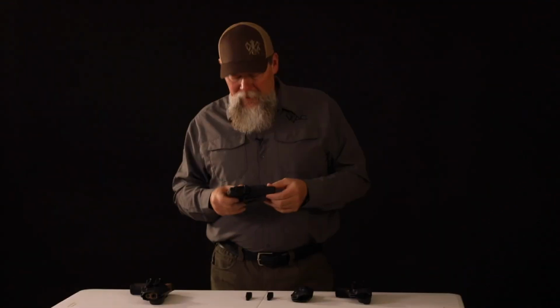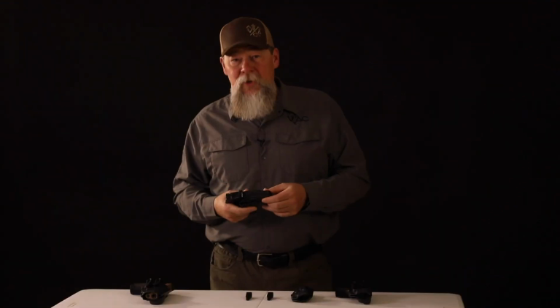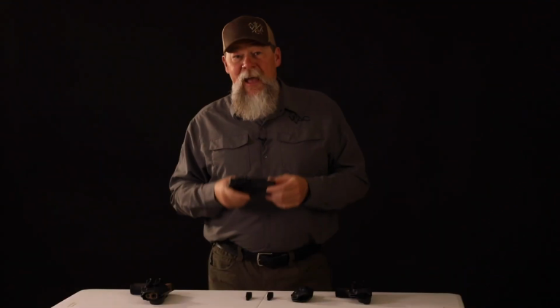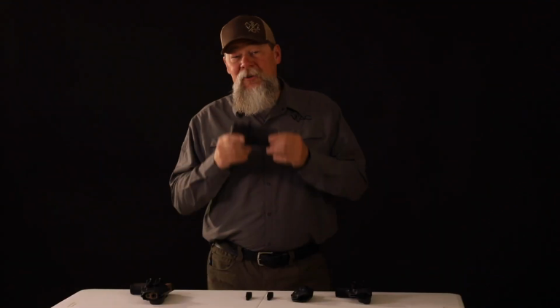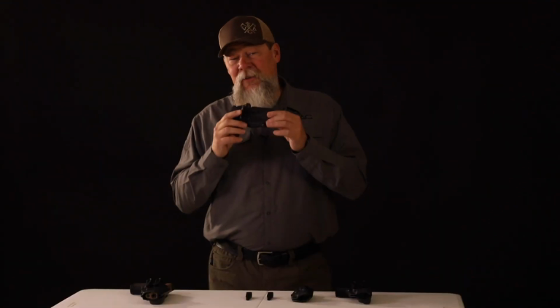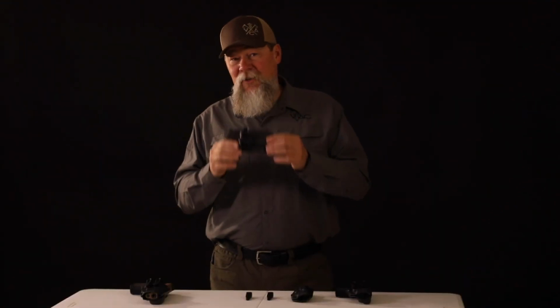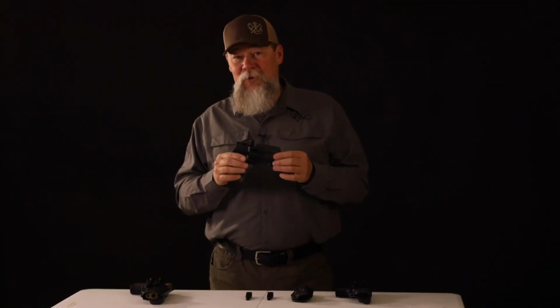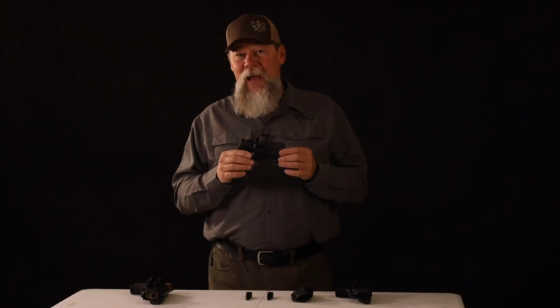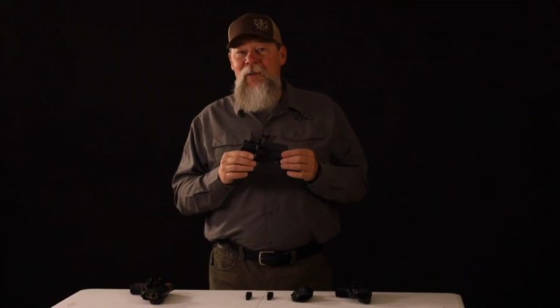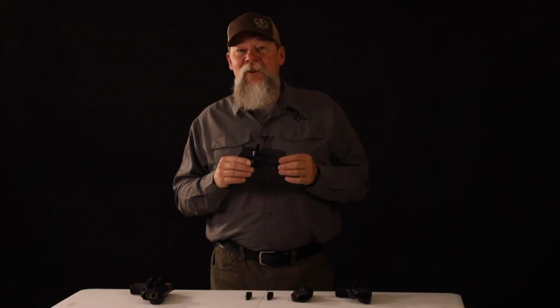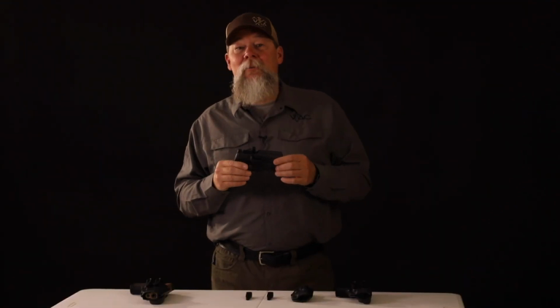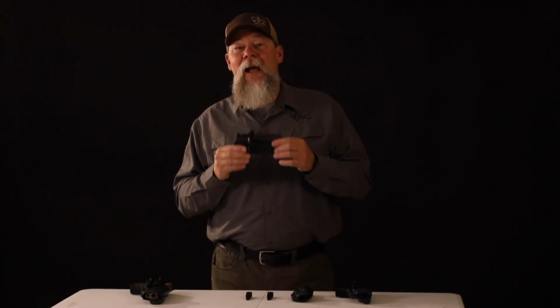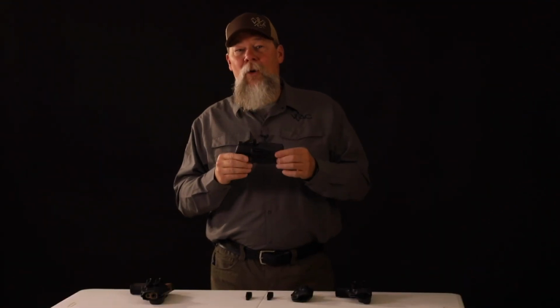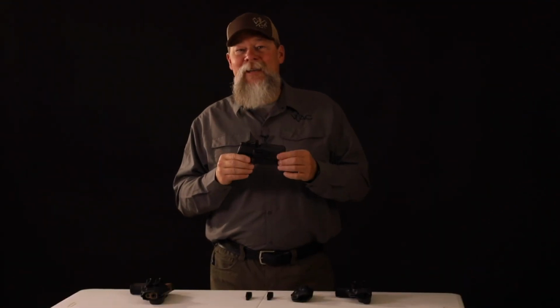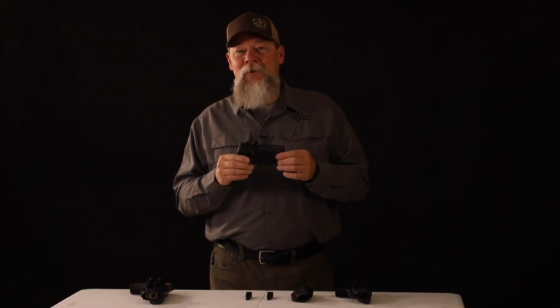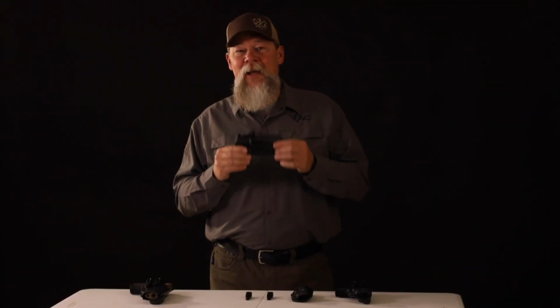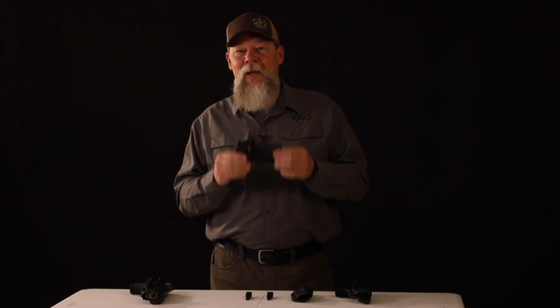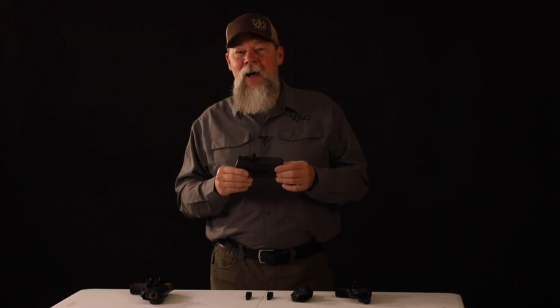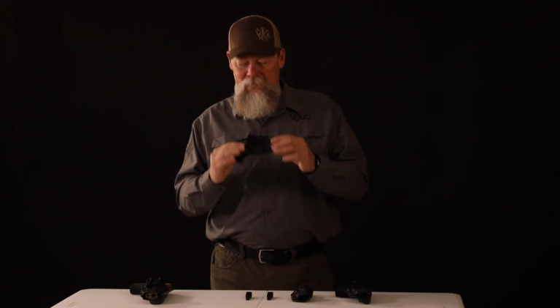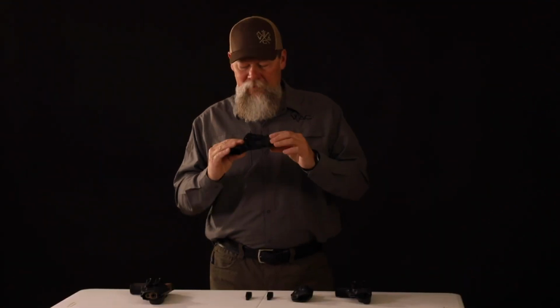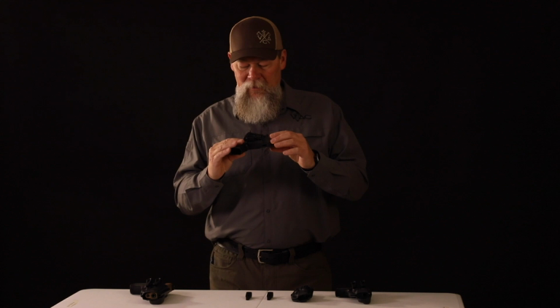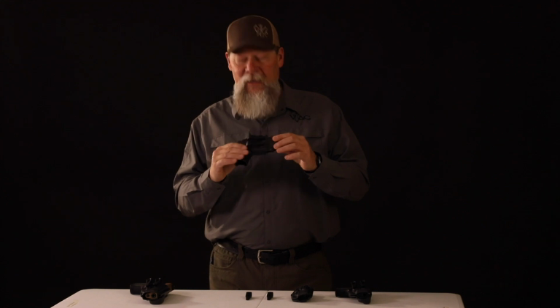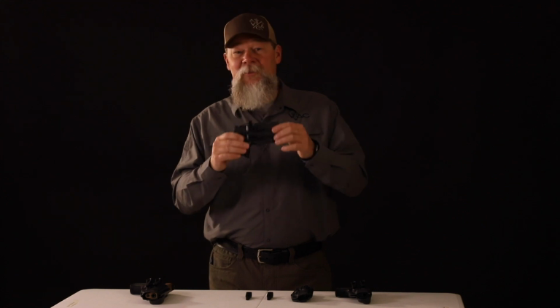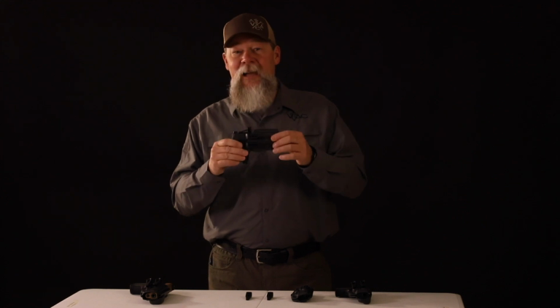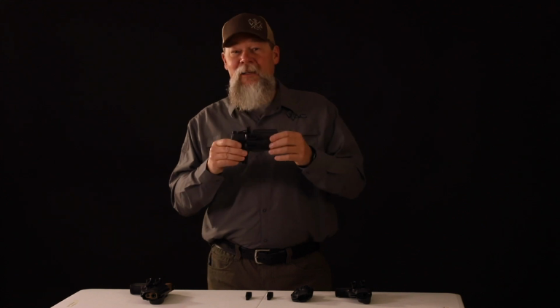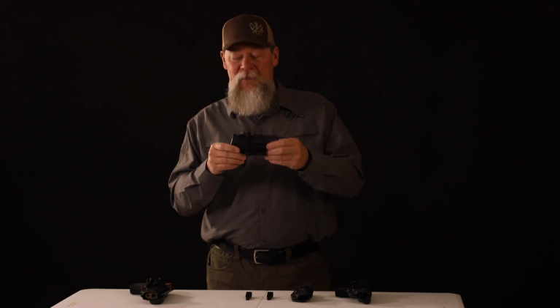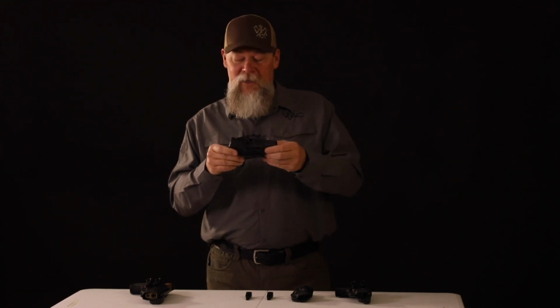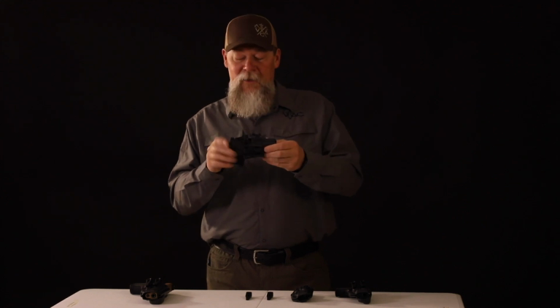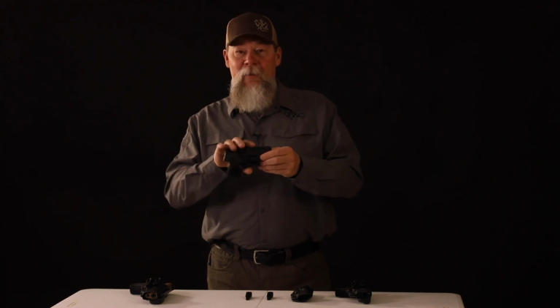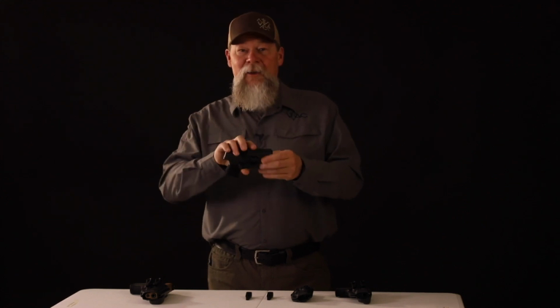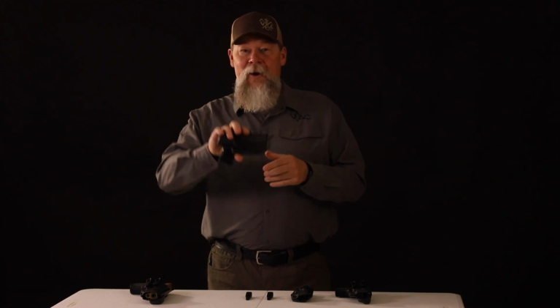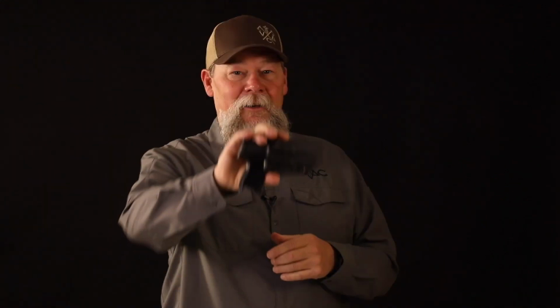So if you haven't checked these holsters out yet, go to blackpointtactical.com. And last but not least, they're made in America. Let's go.